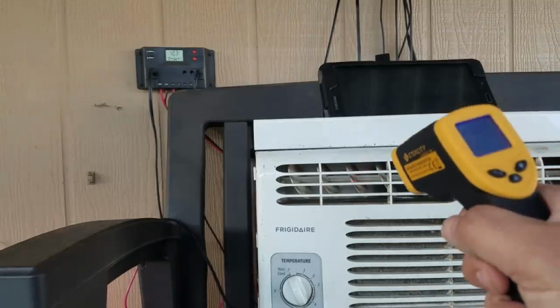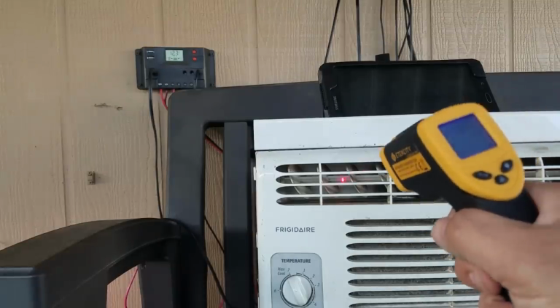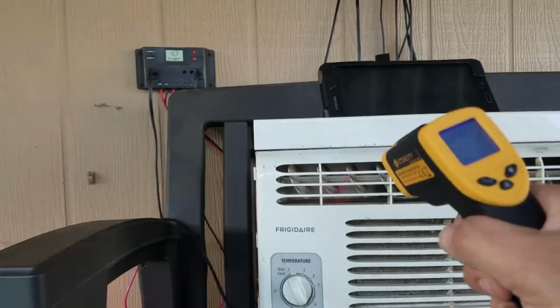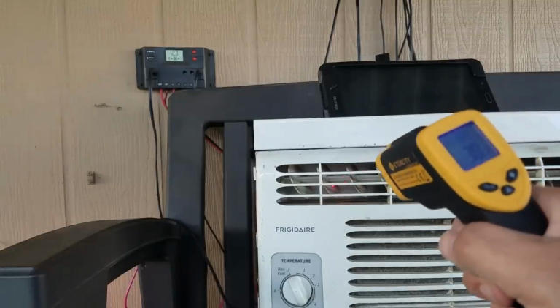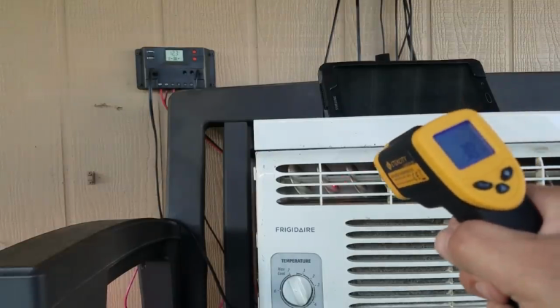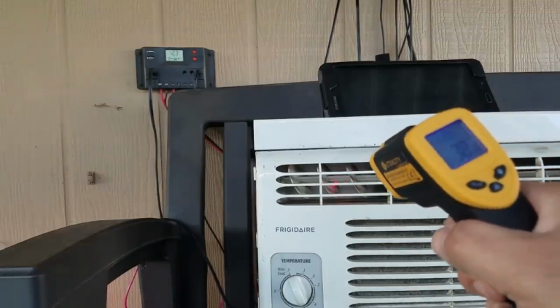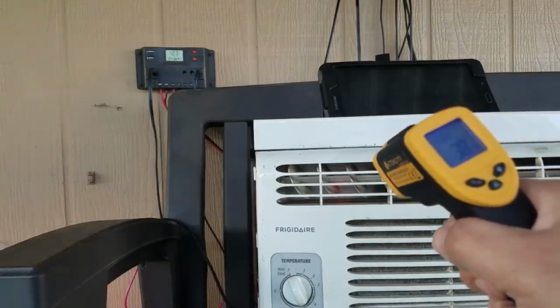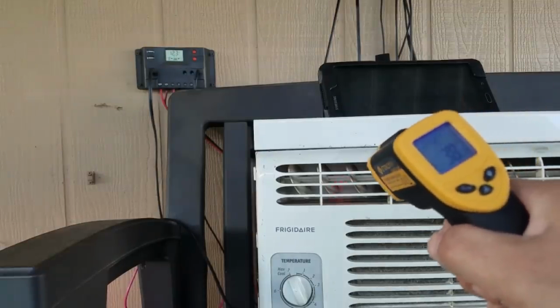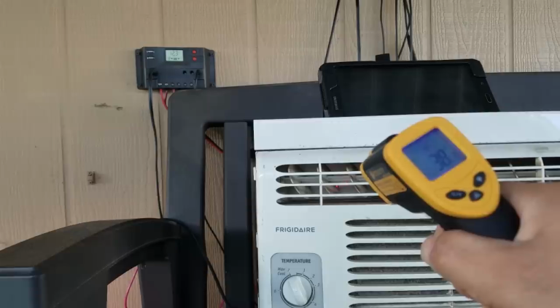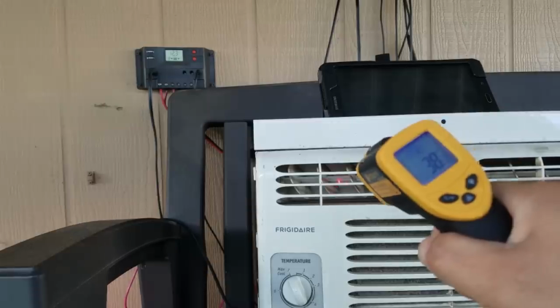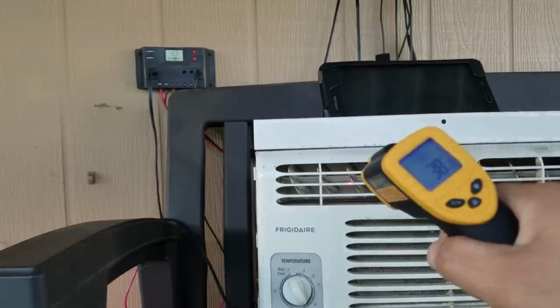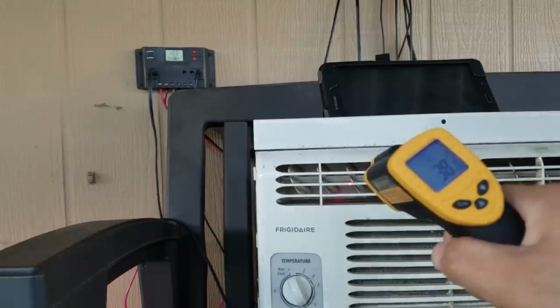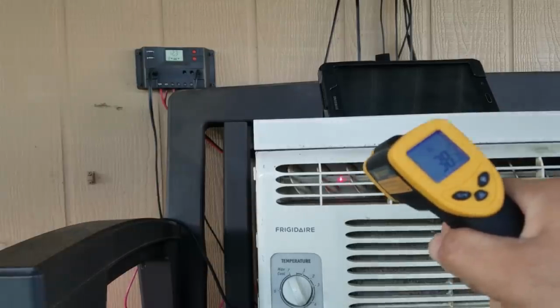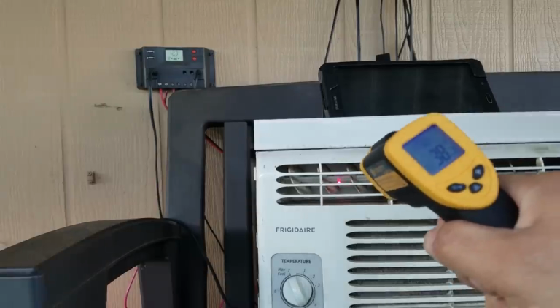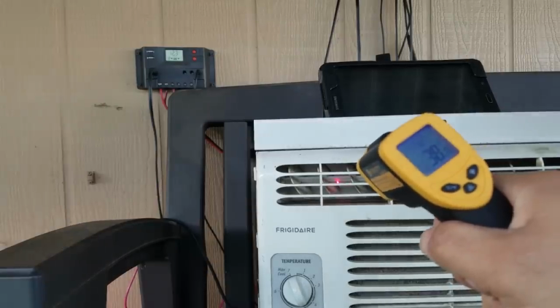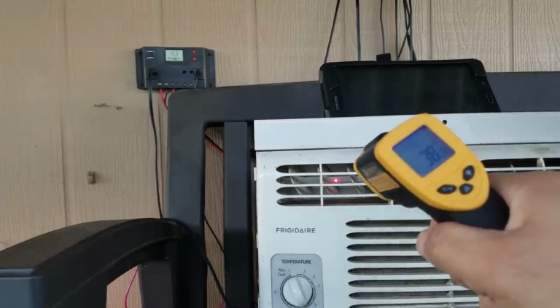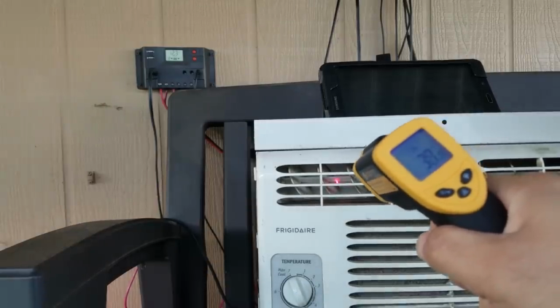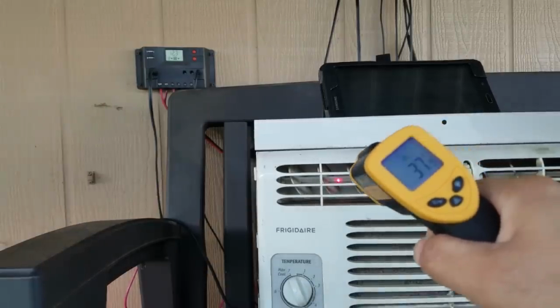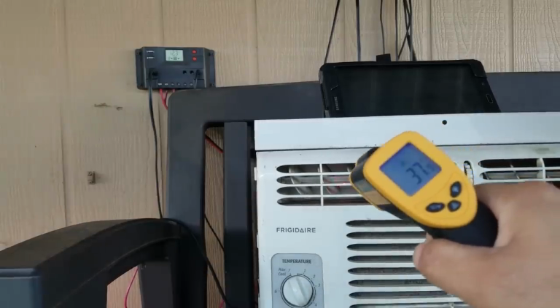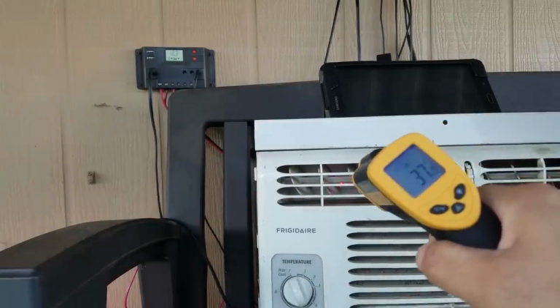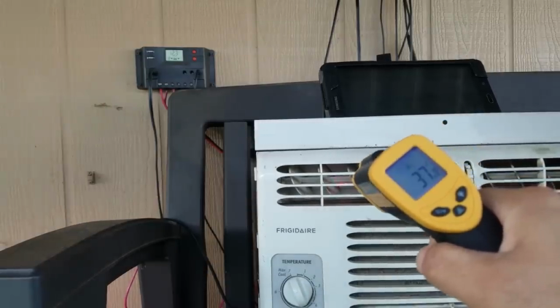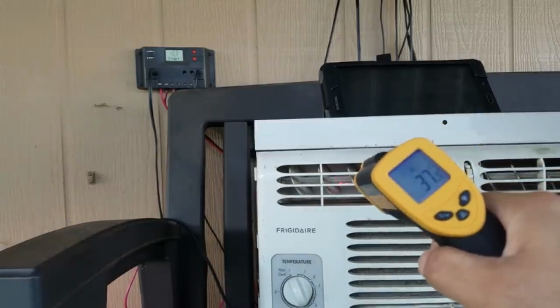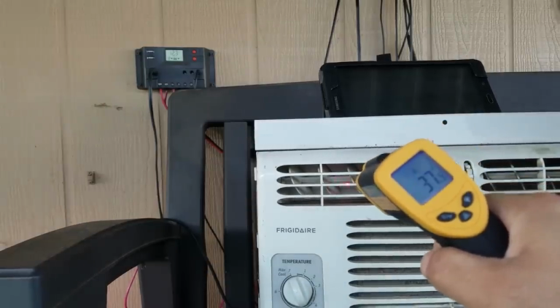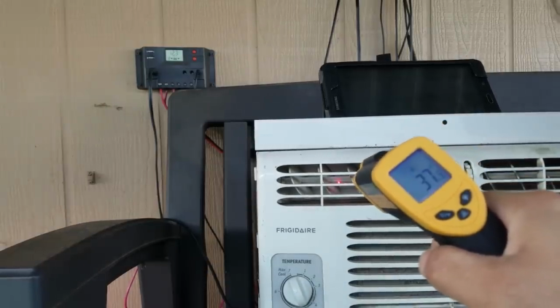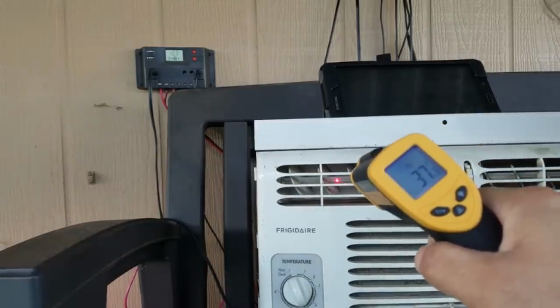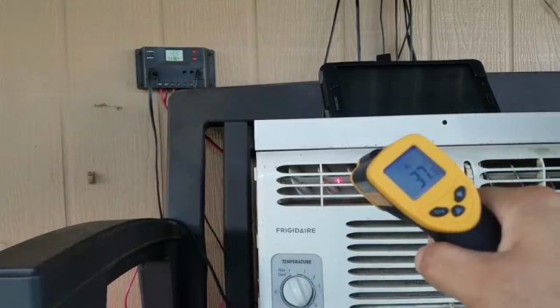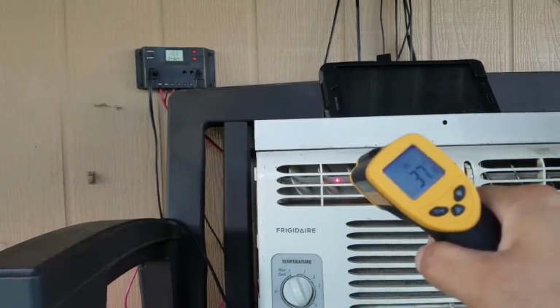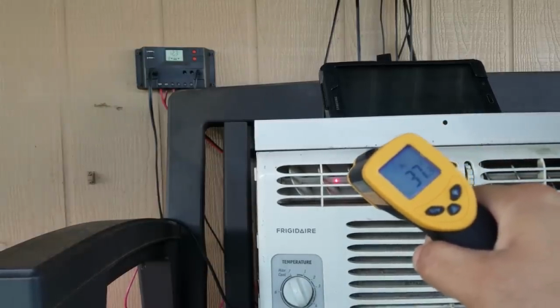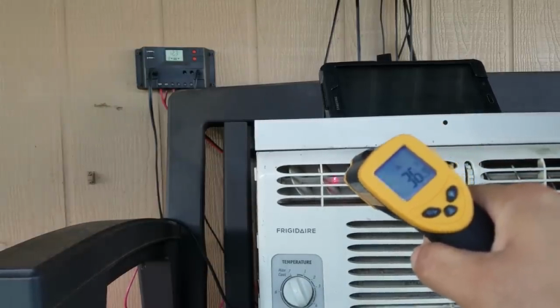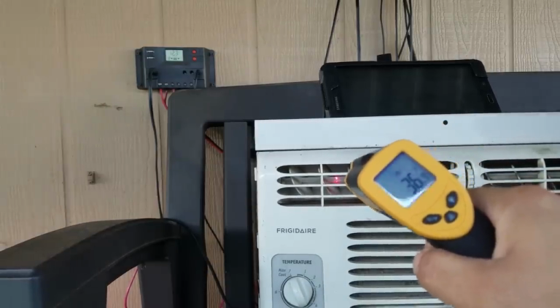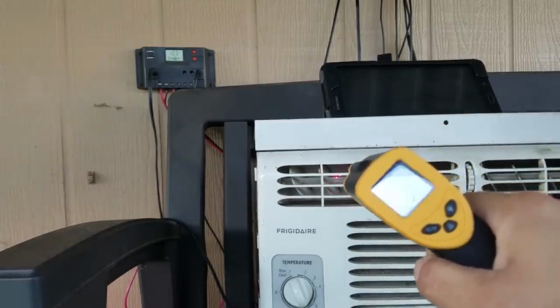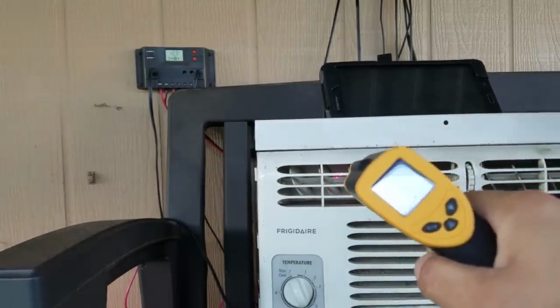If you actually want me to retest this in full sunlight, I will attempt to retest it.